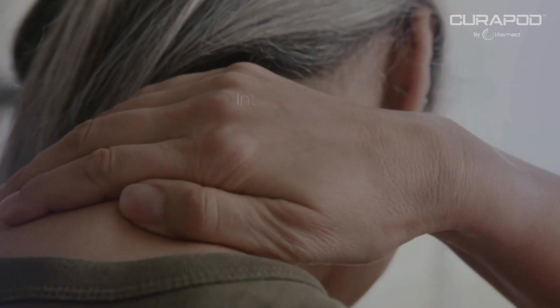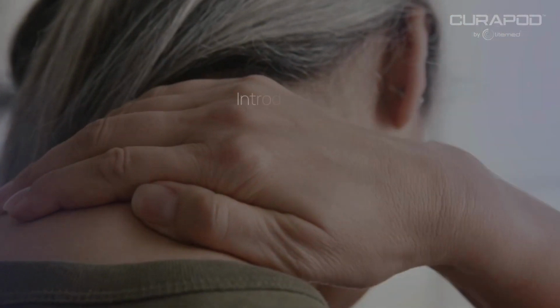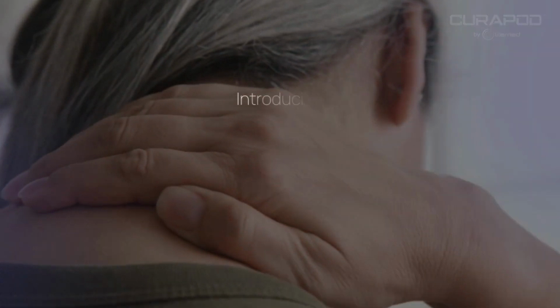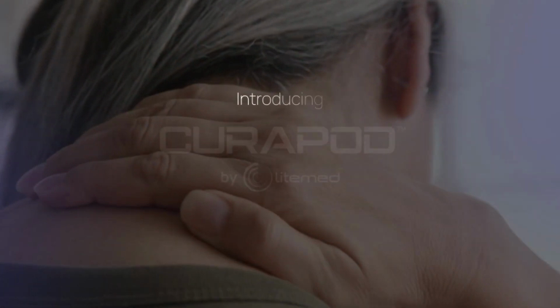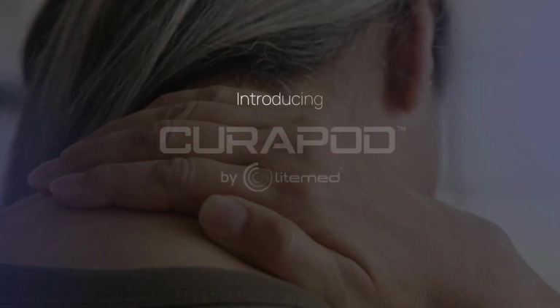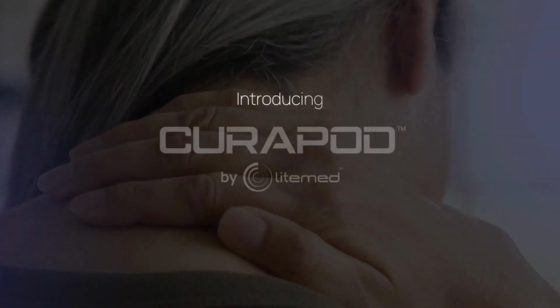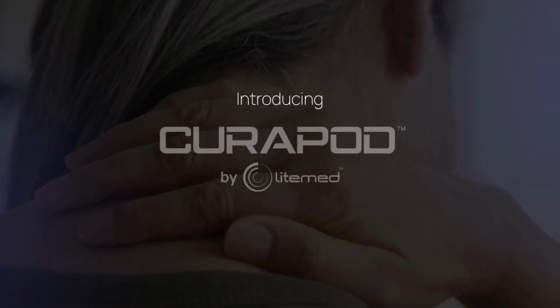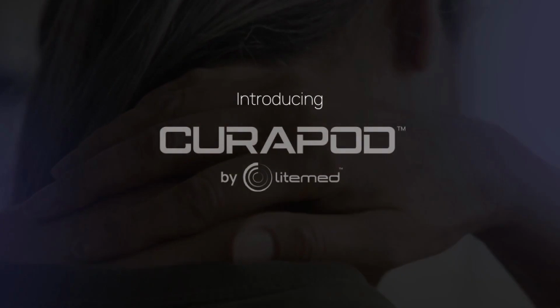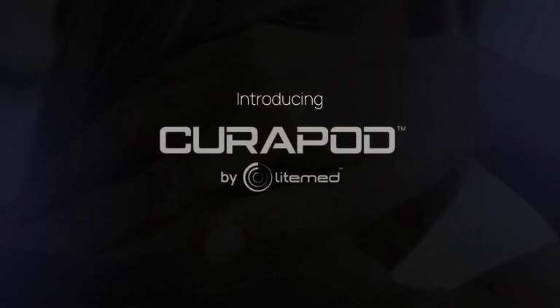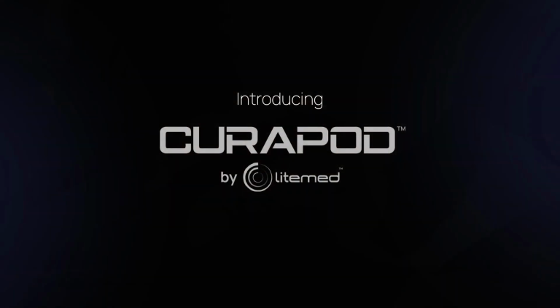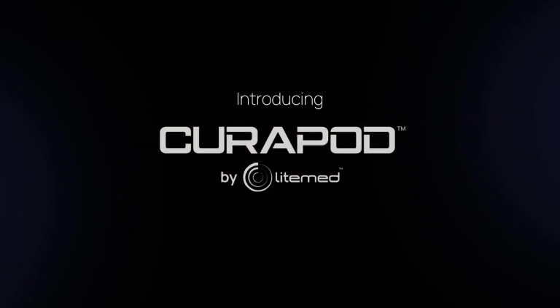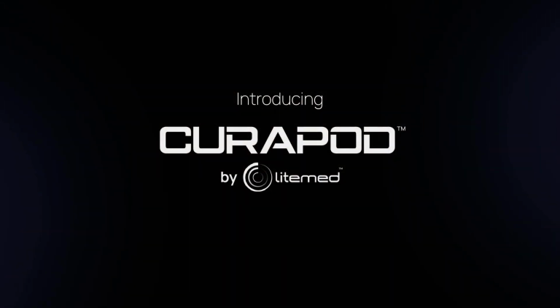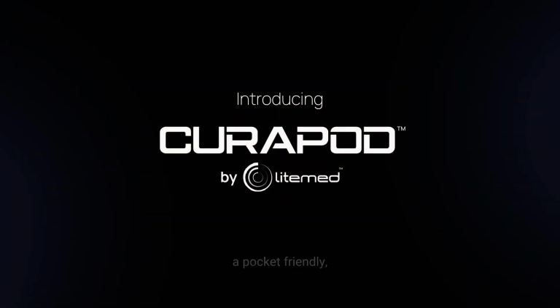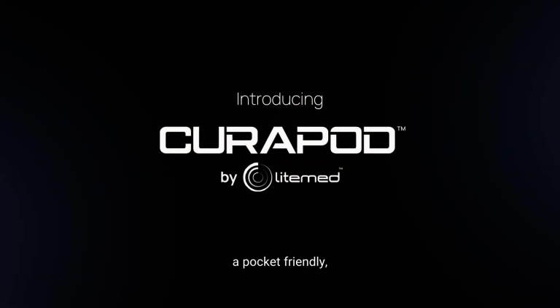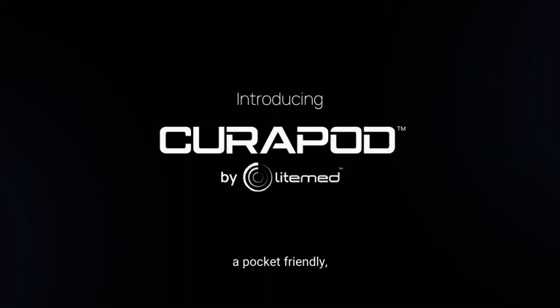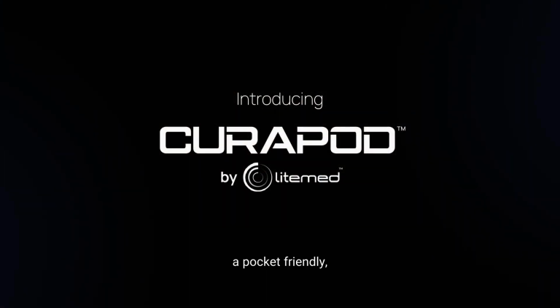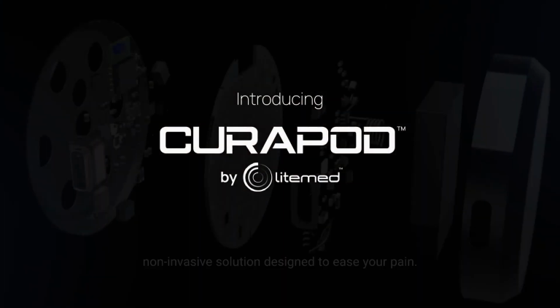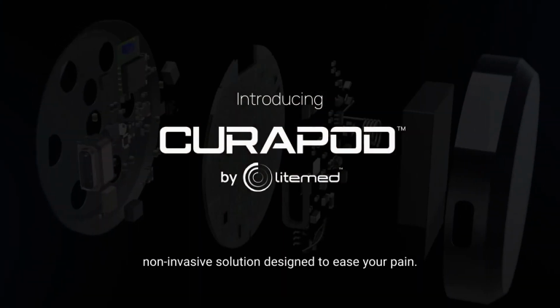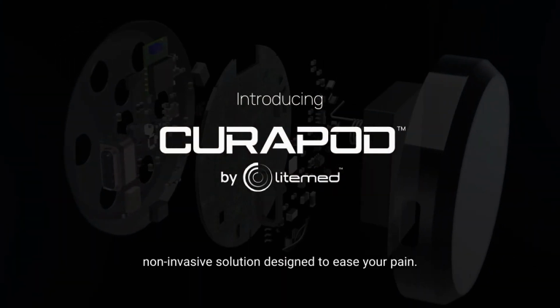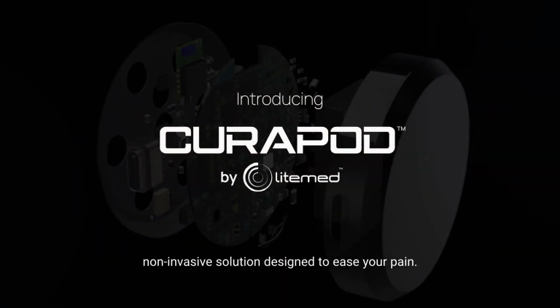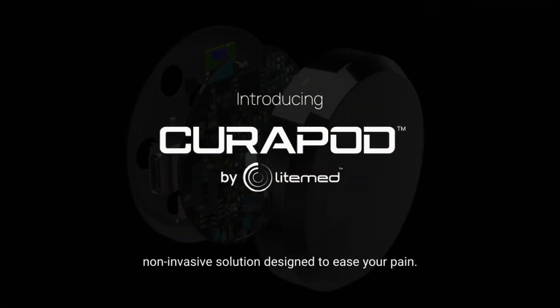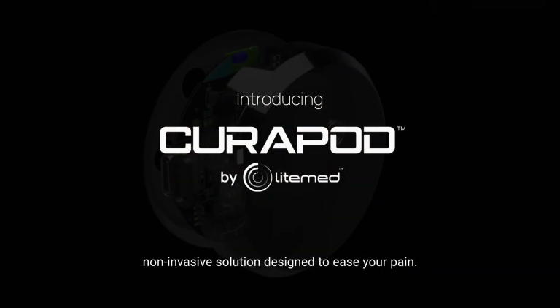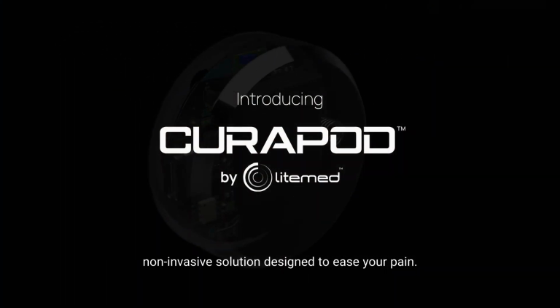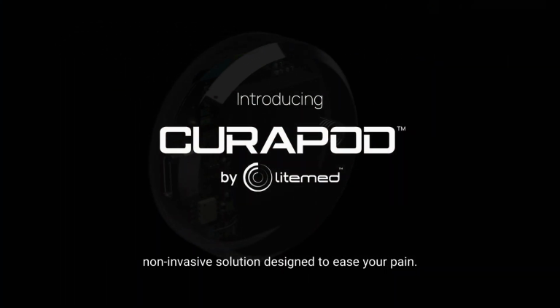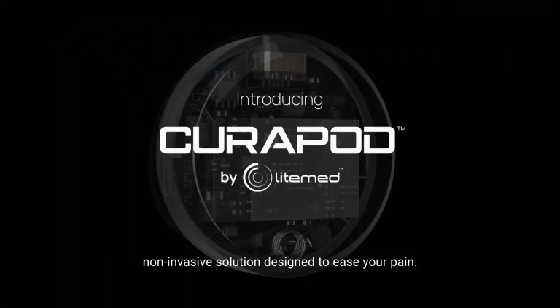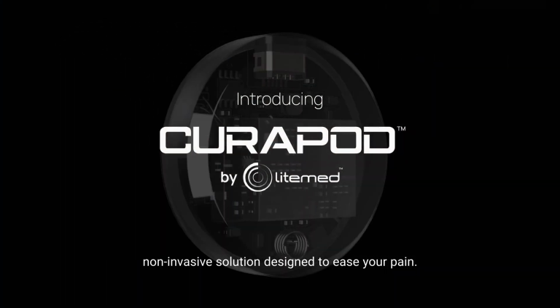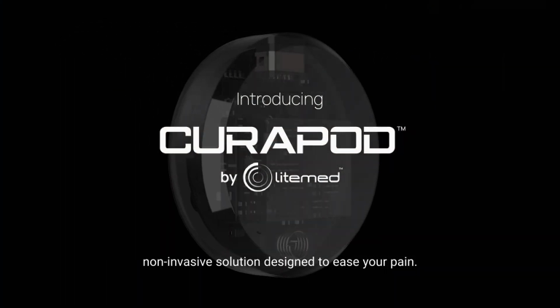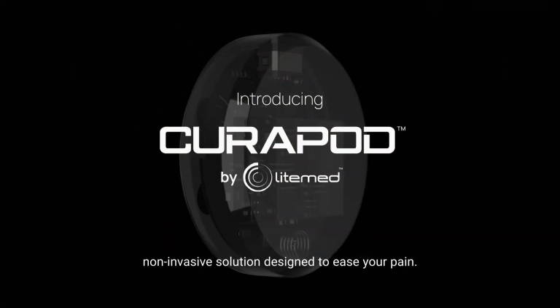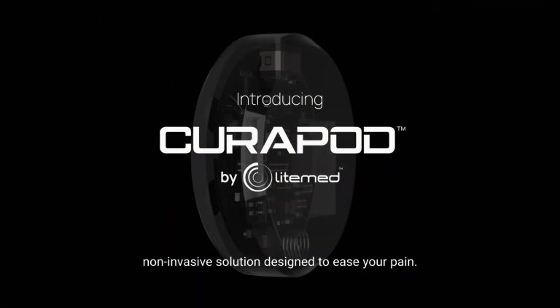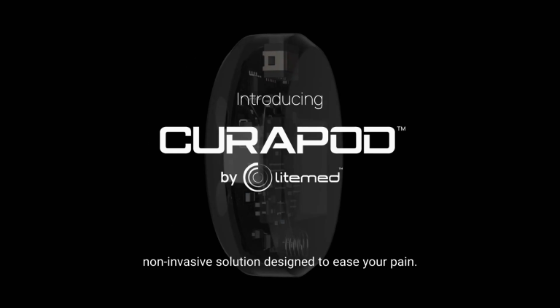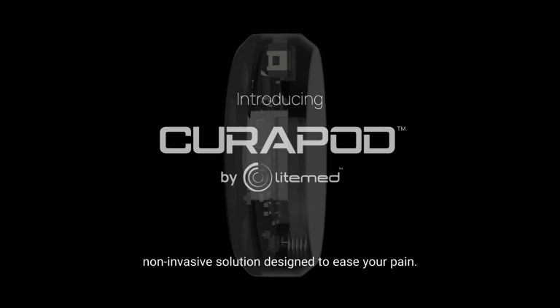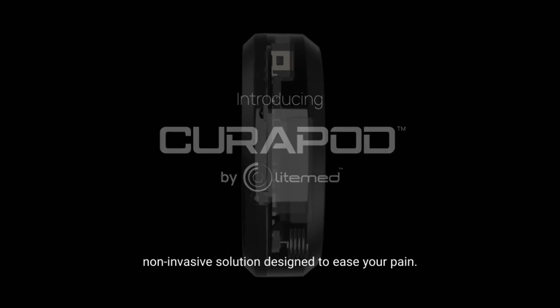Introducing Curapod by LightMed, a pocket-friendly, non-invasive solution designed to ease your pain.